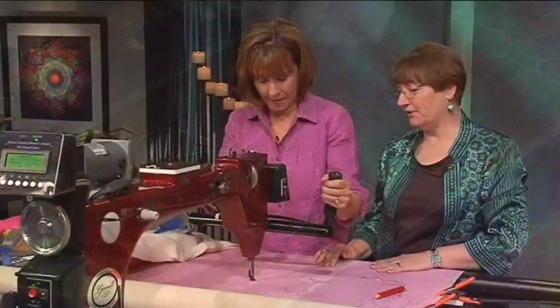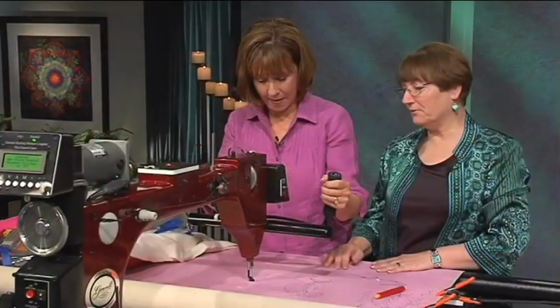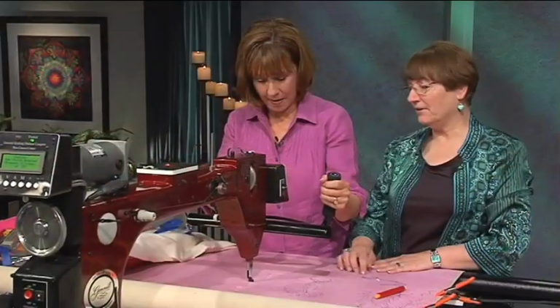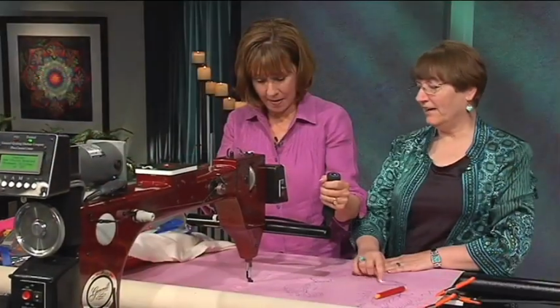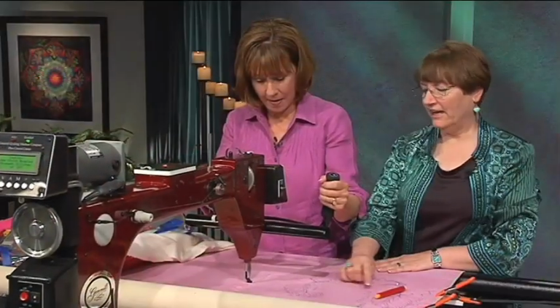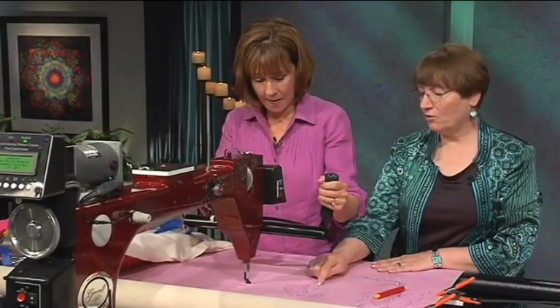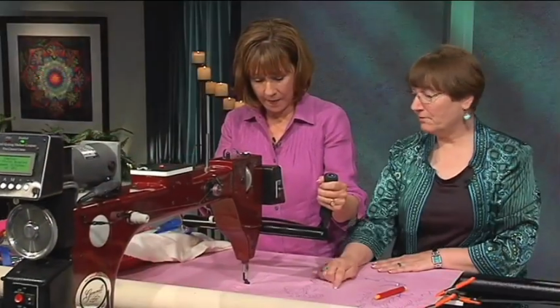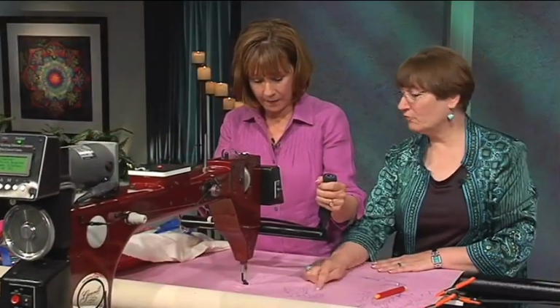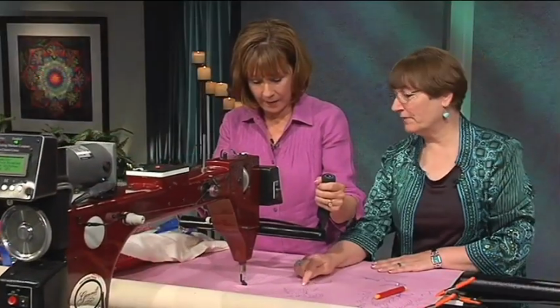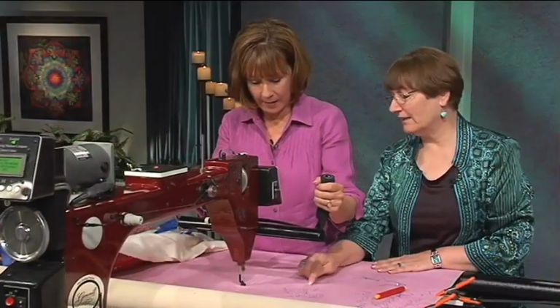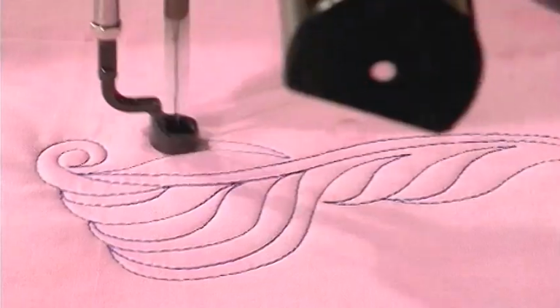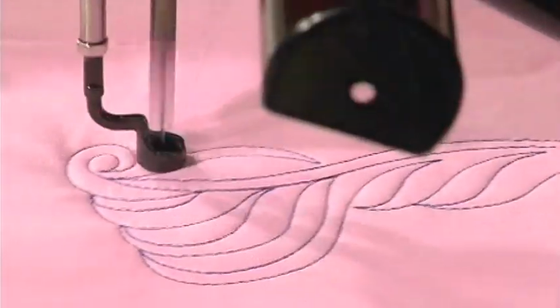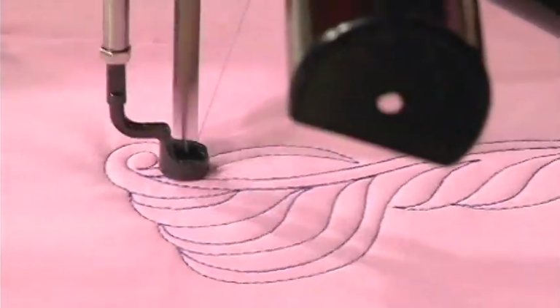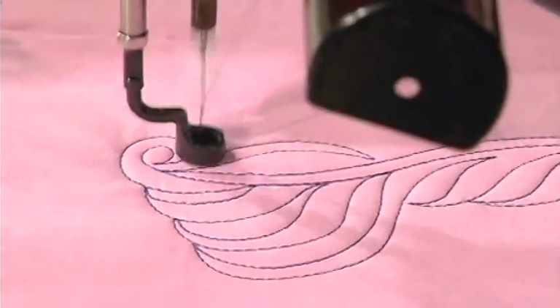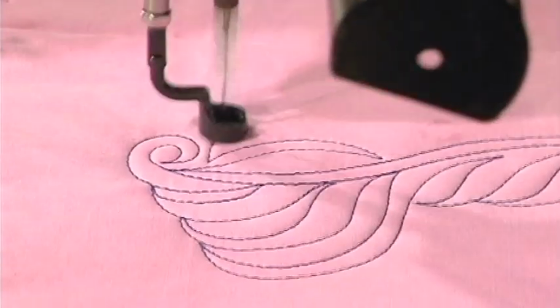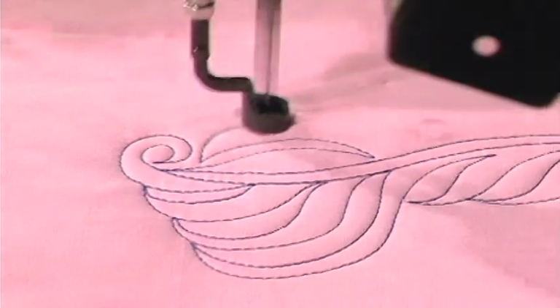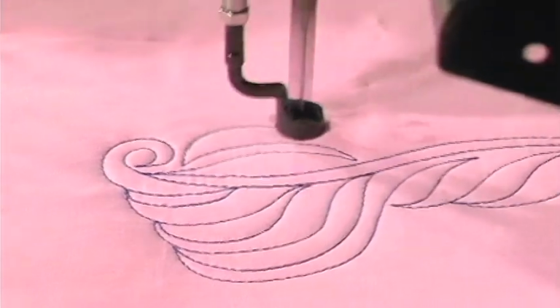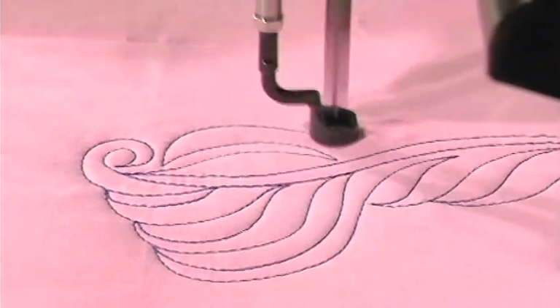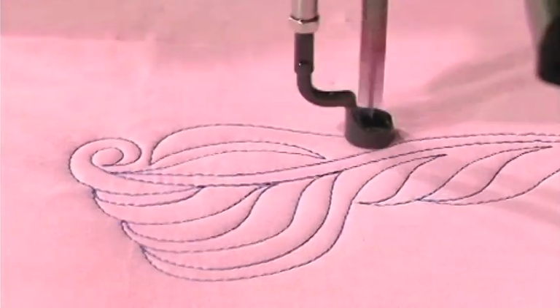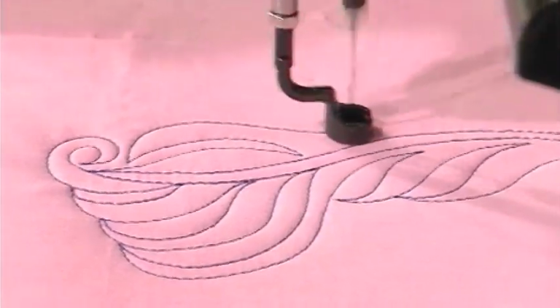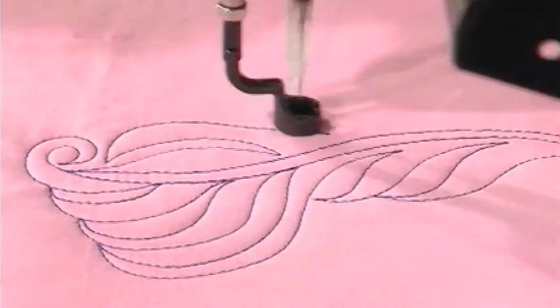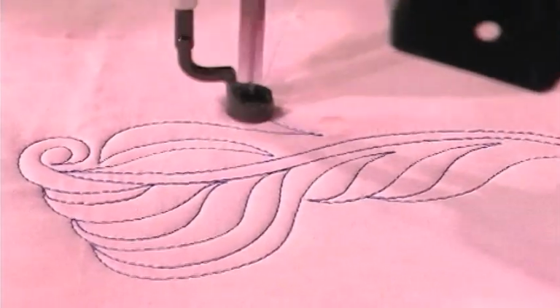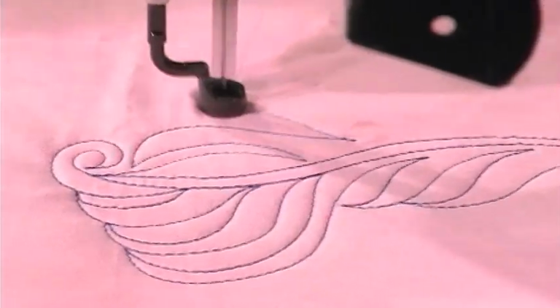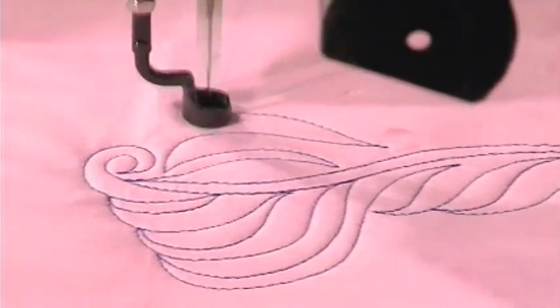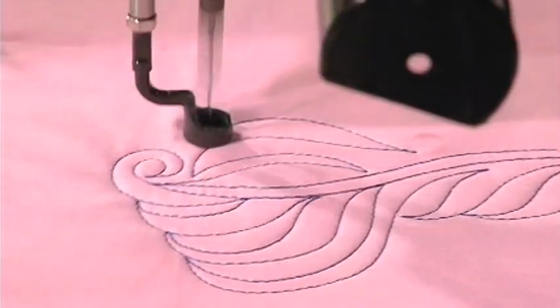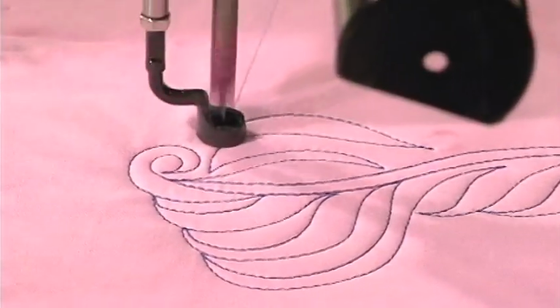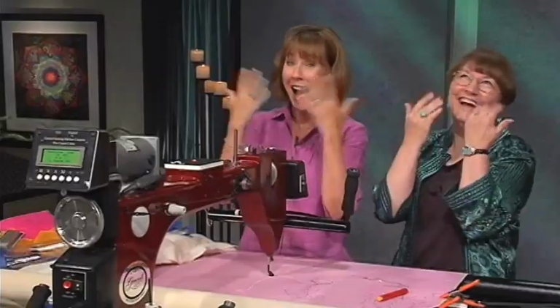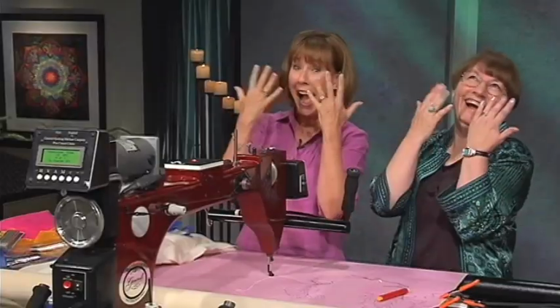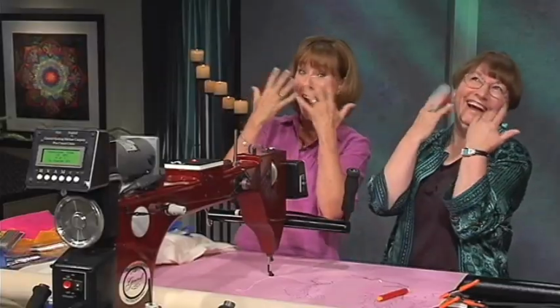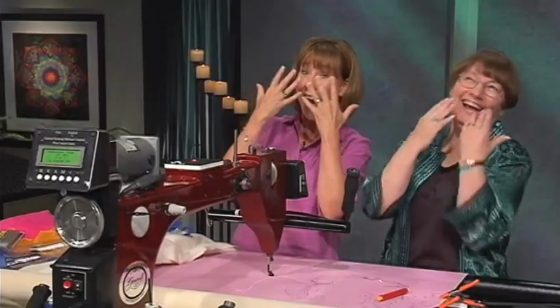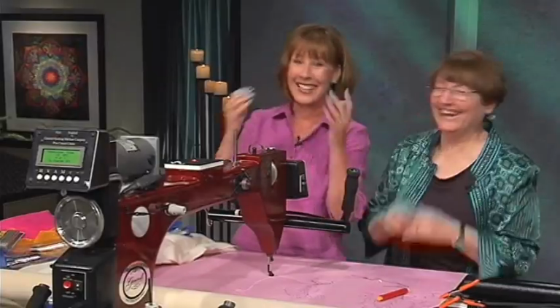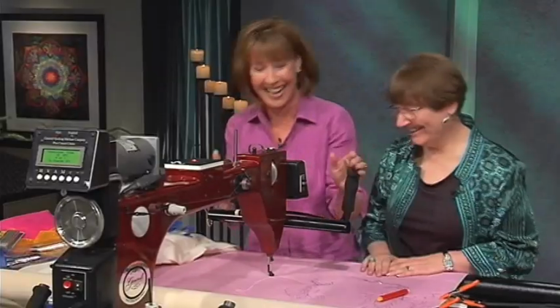You won't believe what Alex did driving on the long arm. The first time I got on a Gammill, it was like, oh, exactly.